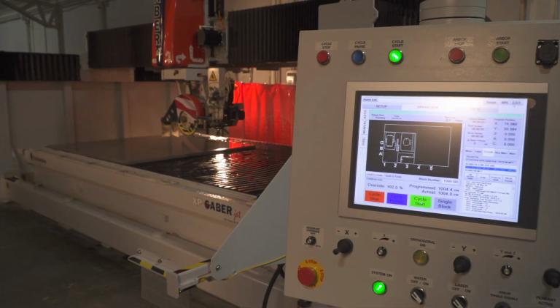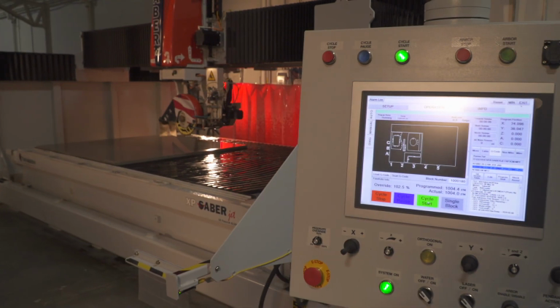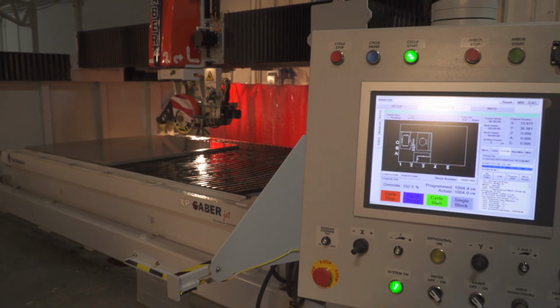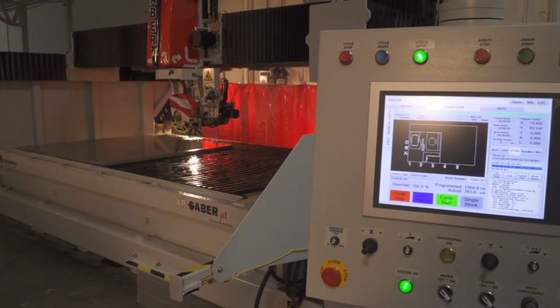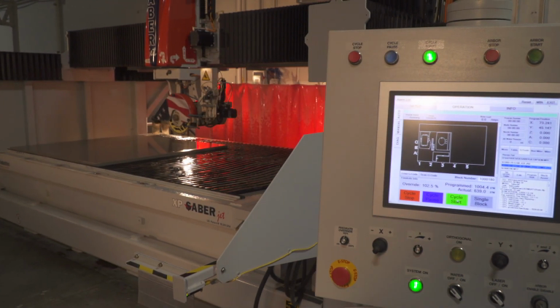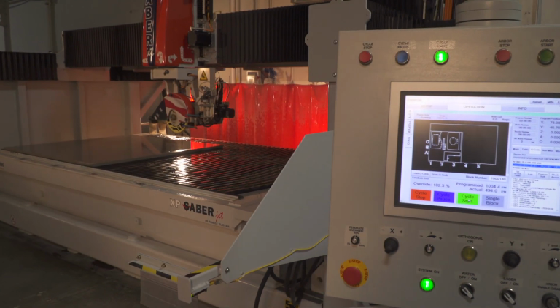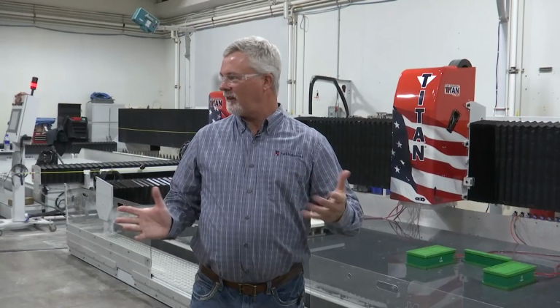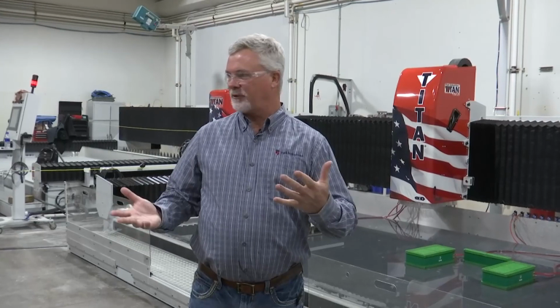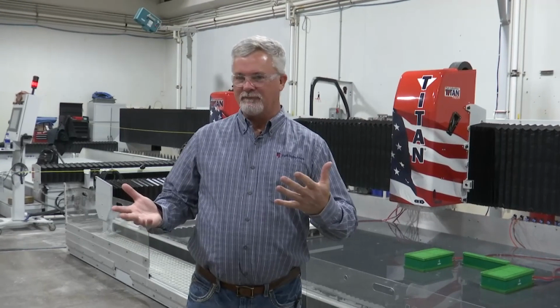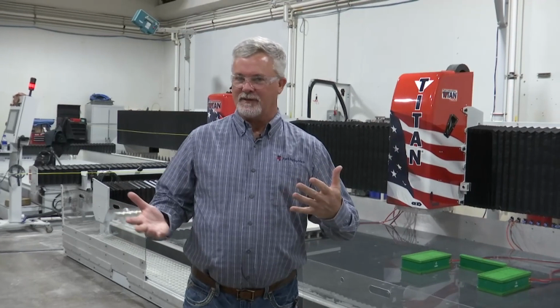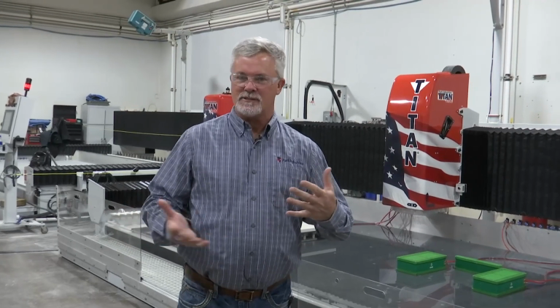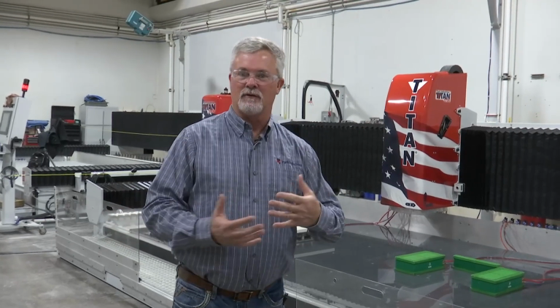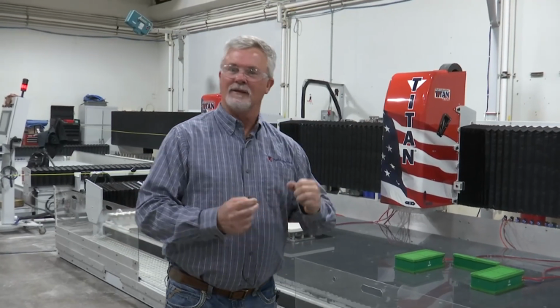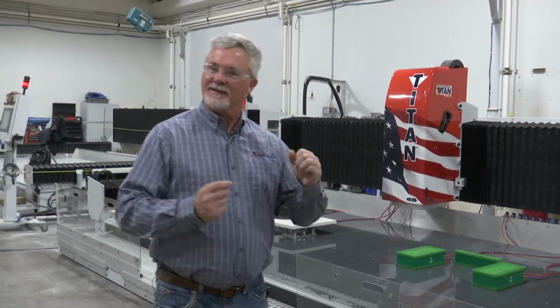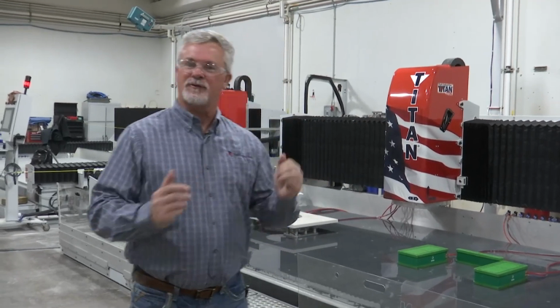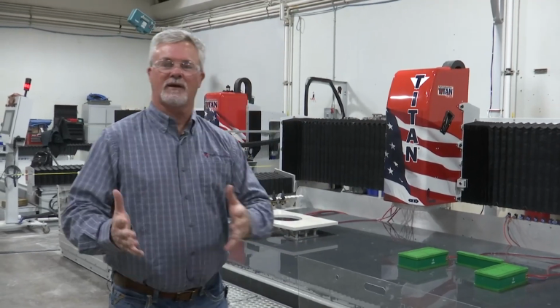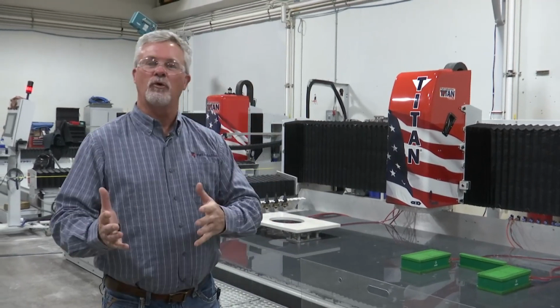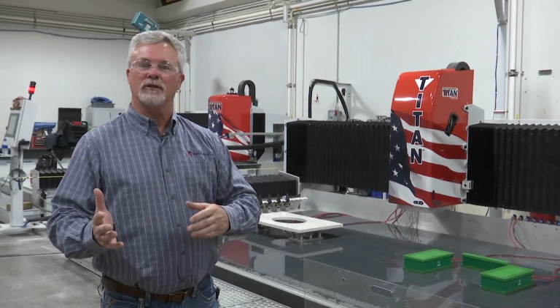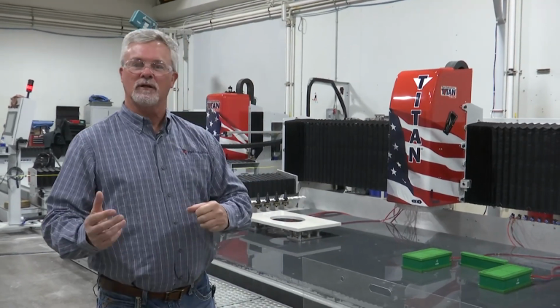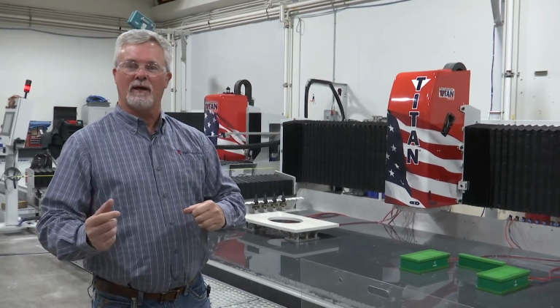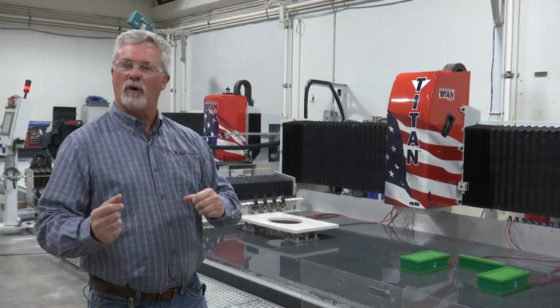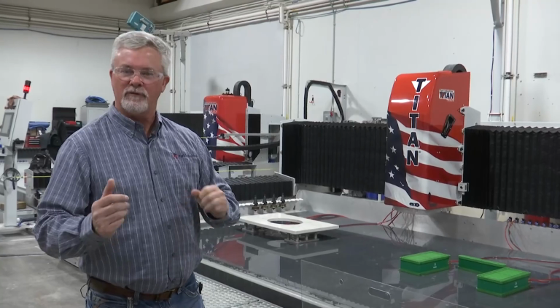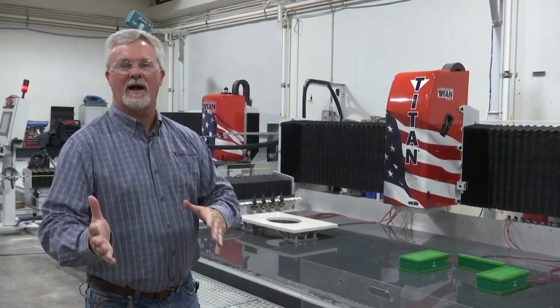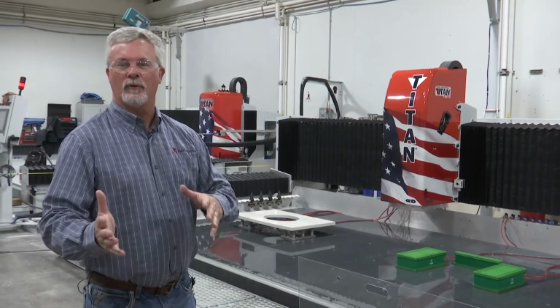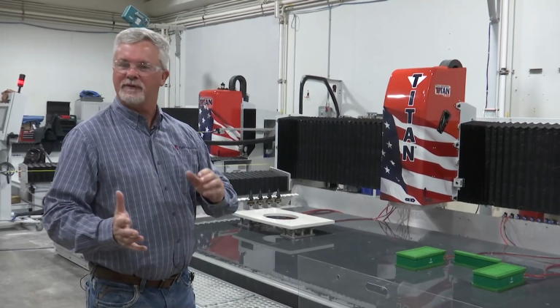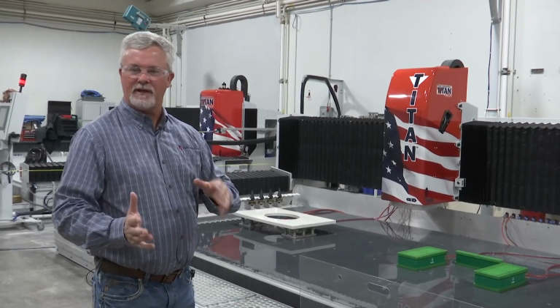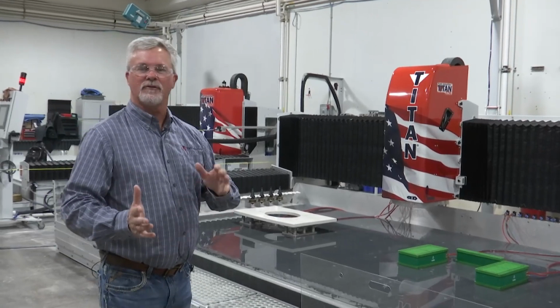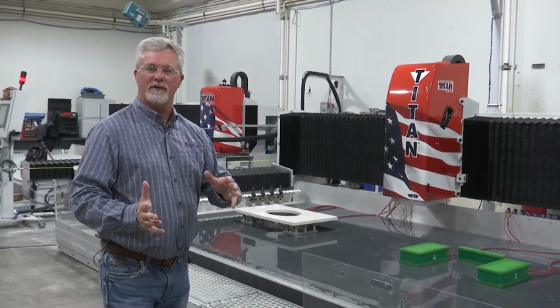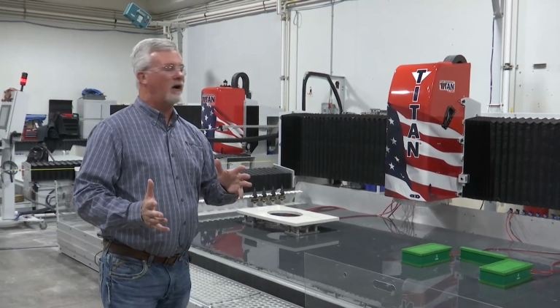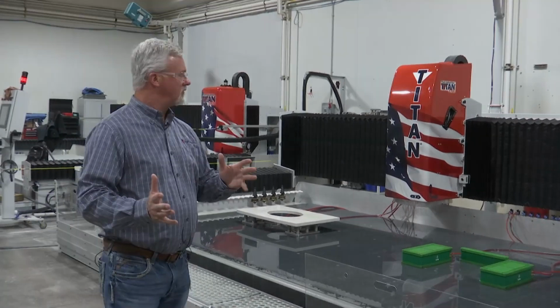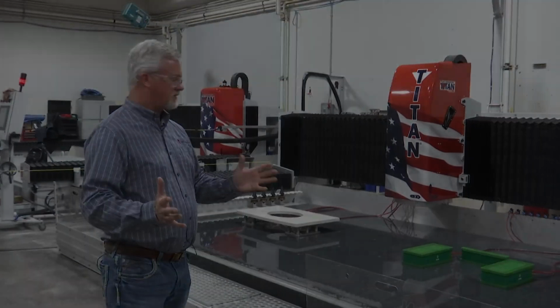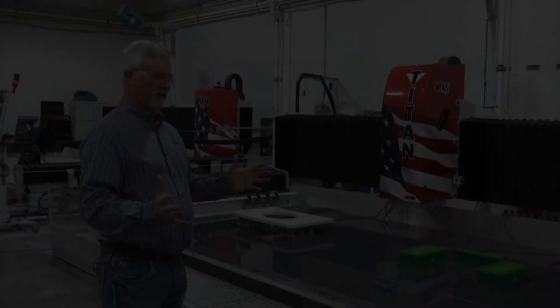I know you've all been waiting all afternoon for this, so let's take a quick look at what we've got with the Titan 3000 series.